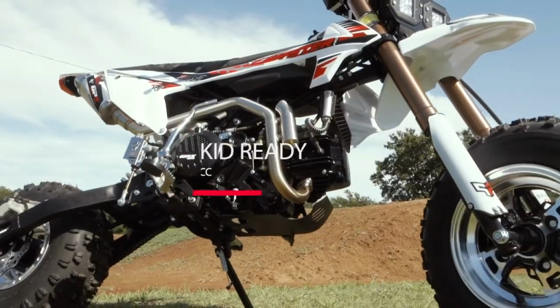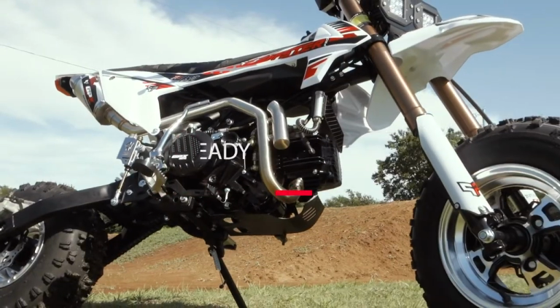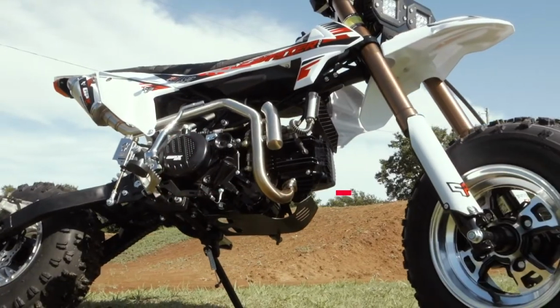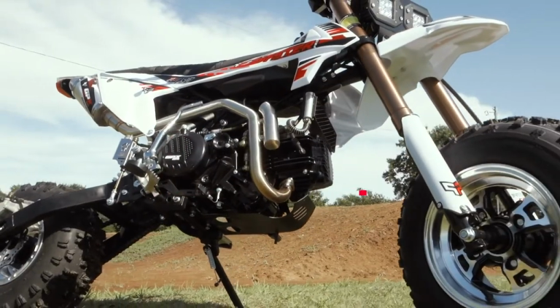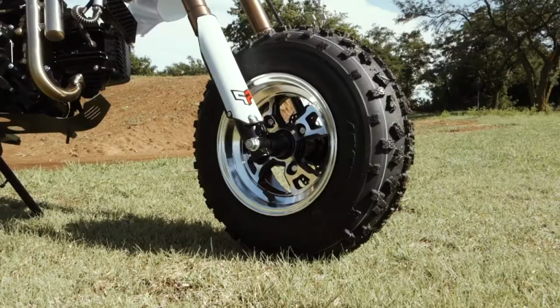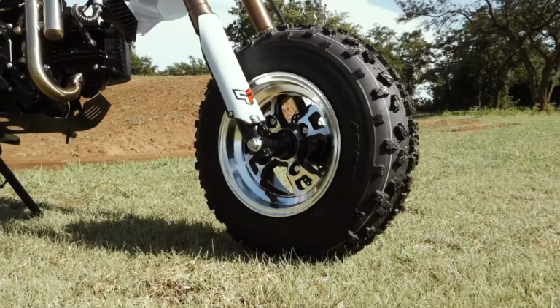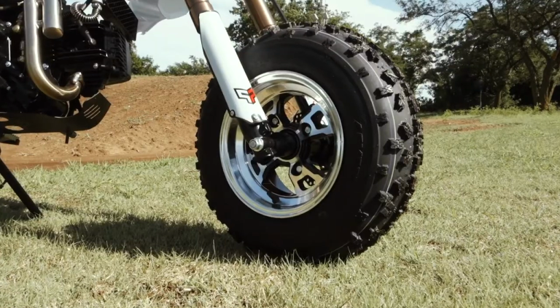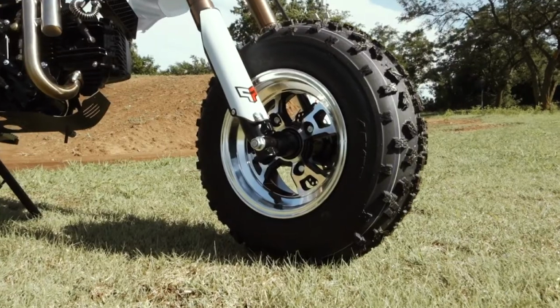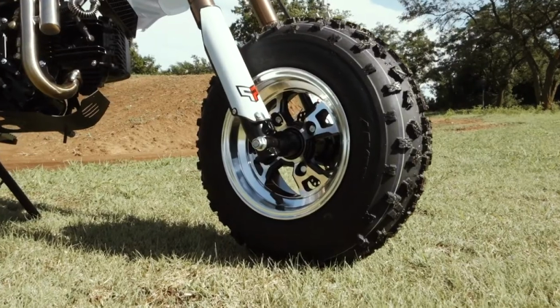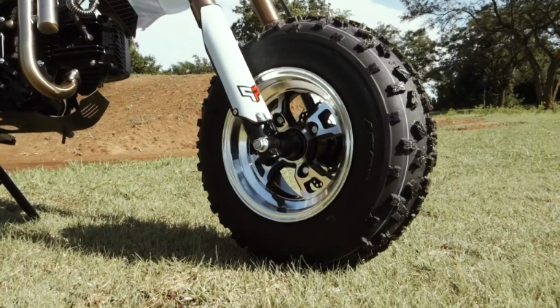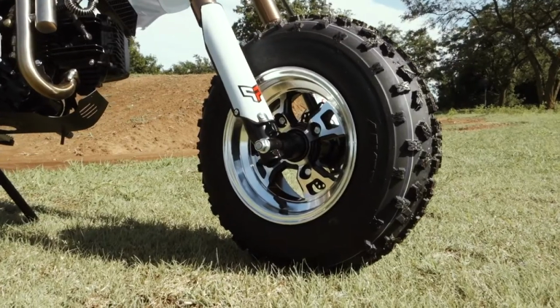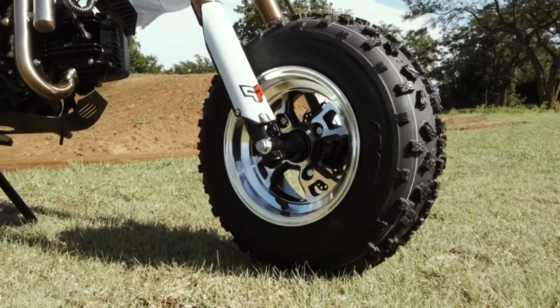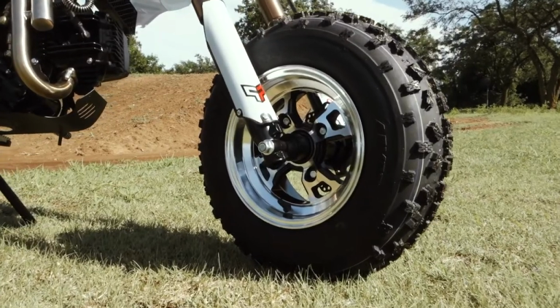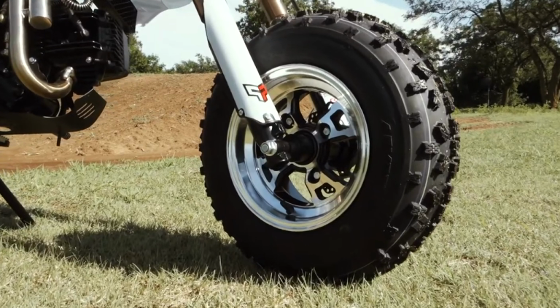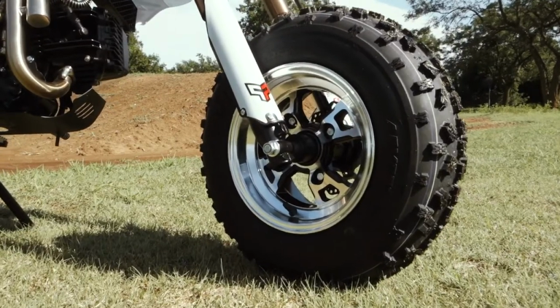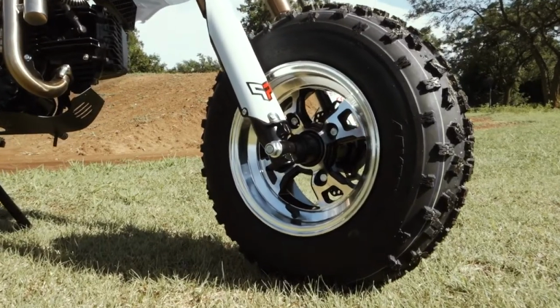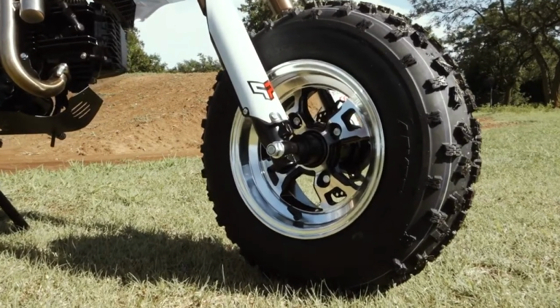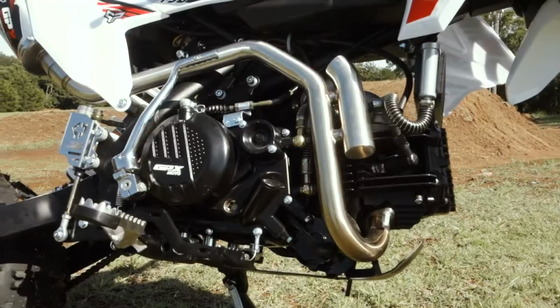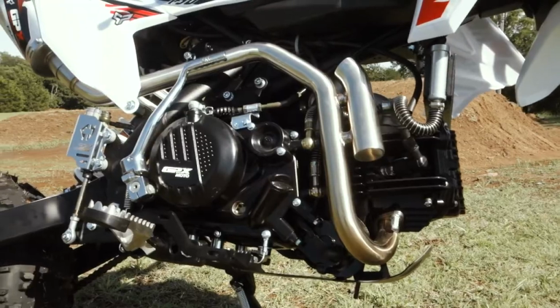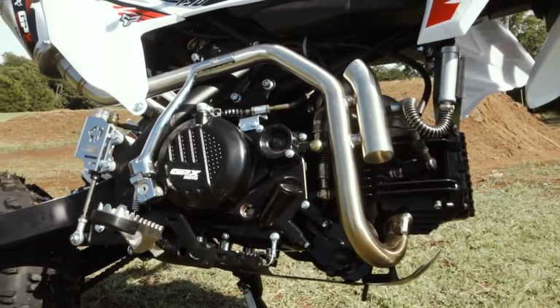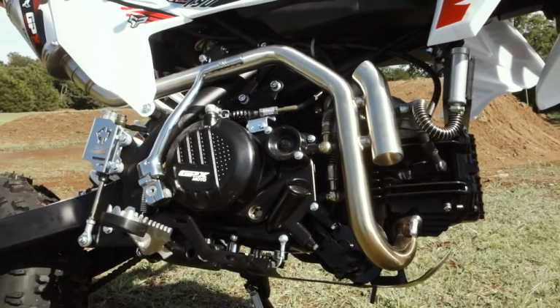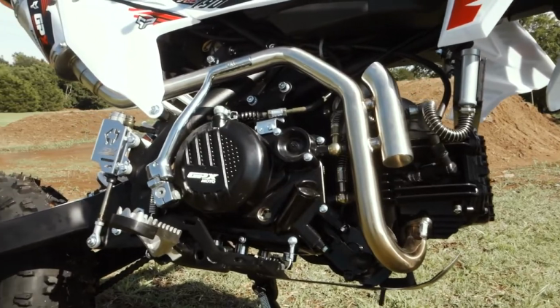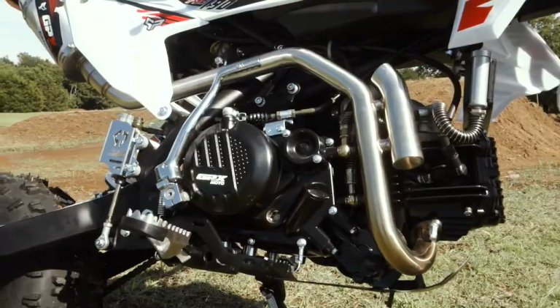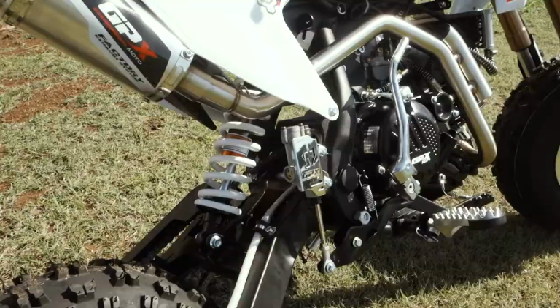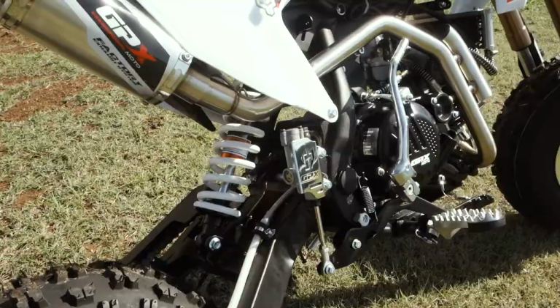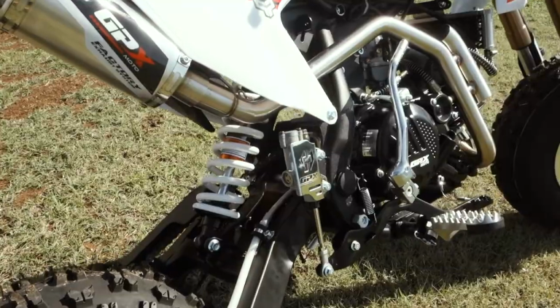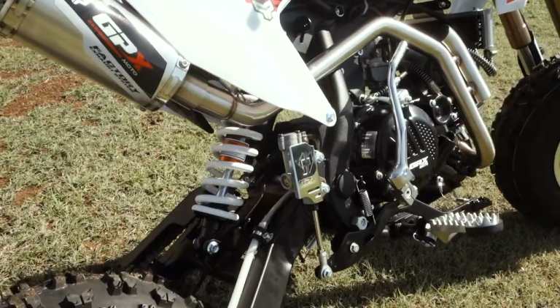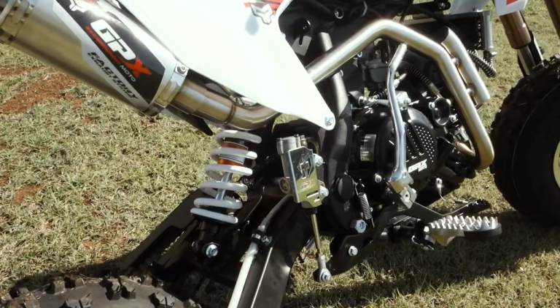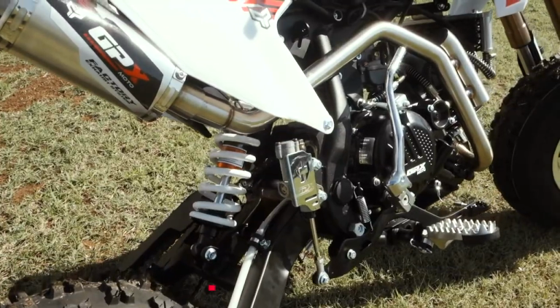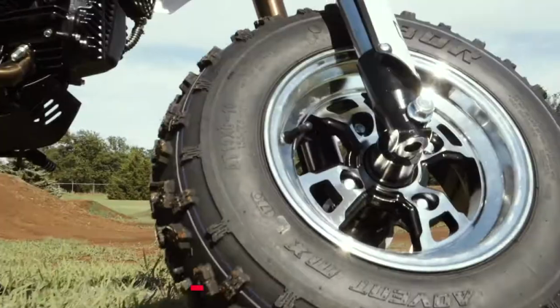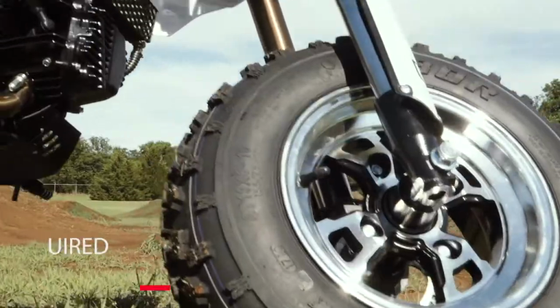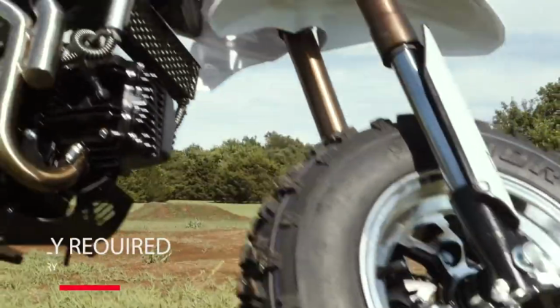Equipped with true all-terrain tires and alloy wheels, the Fat Tire models are ready to conquer any track or trail.